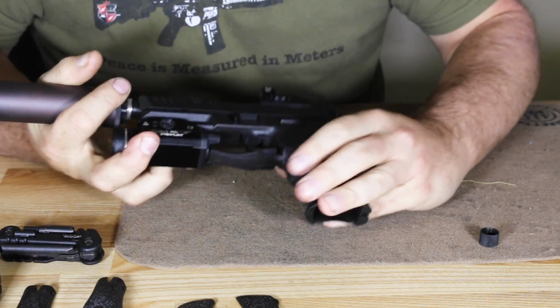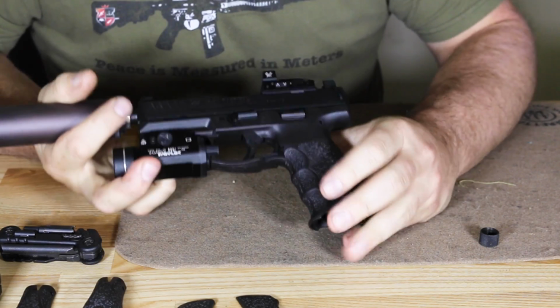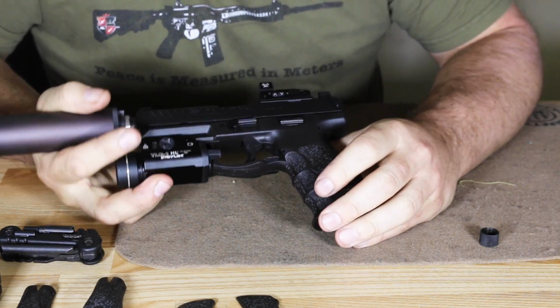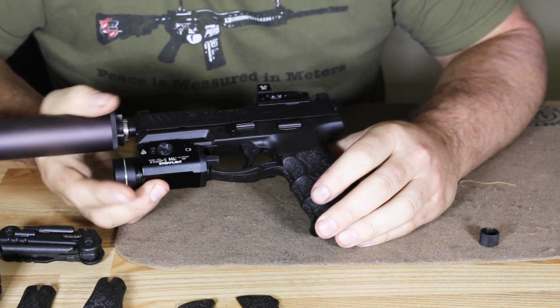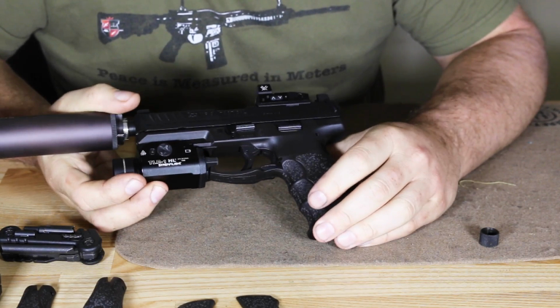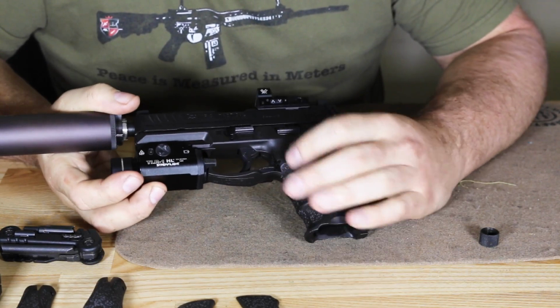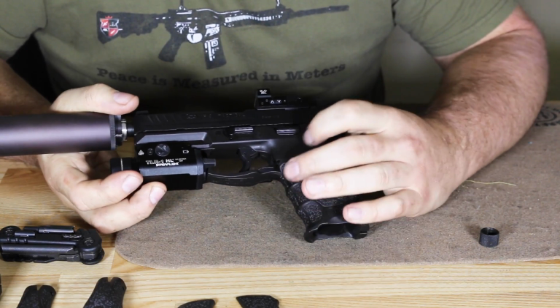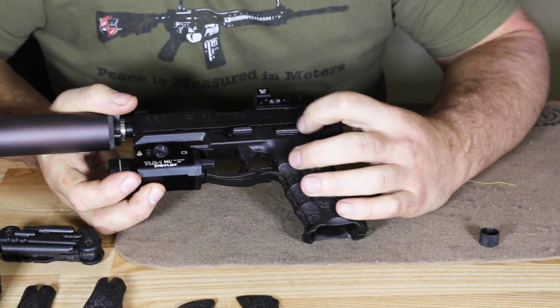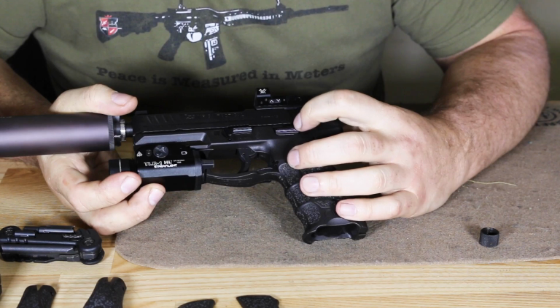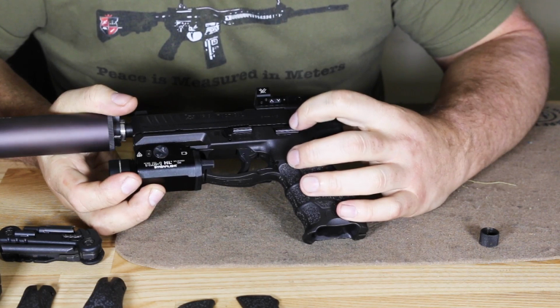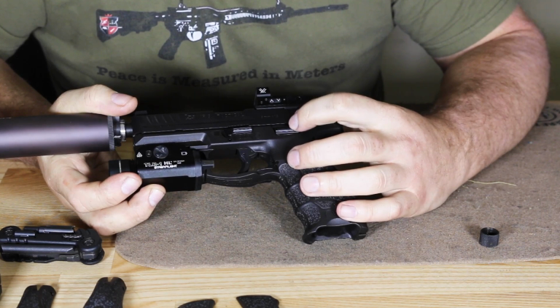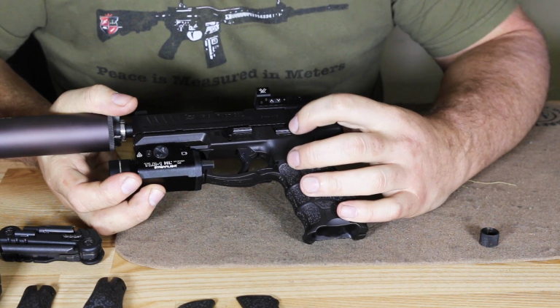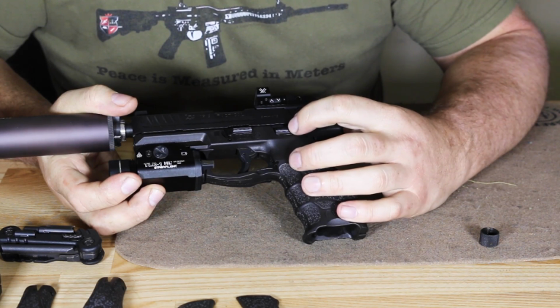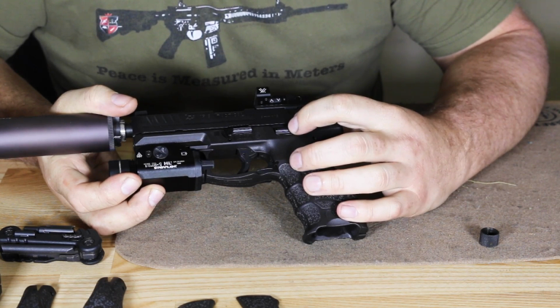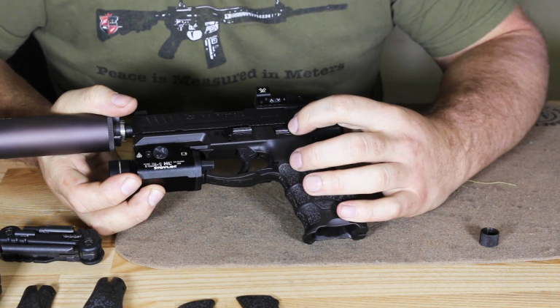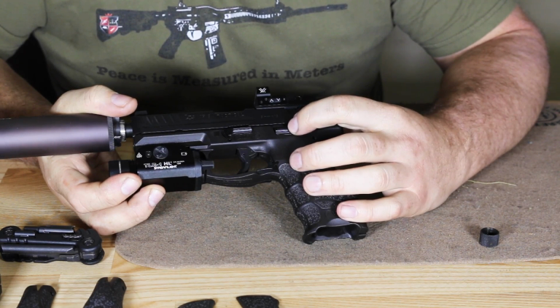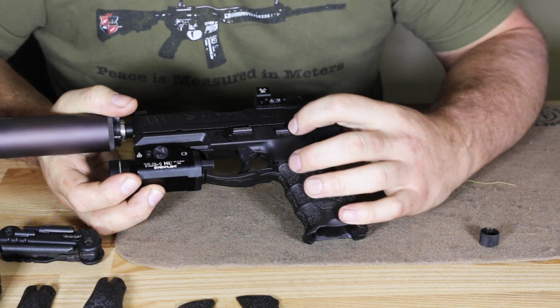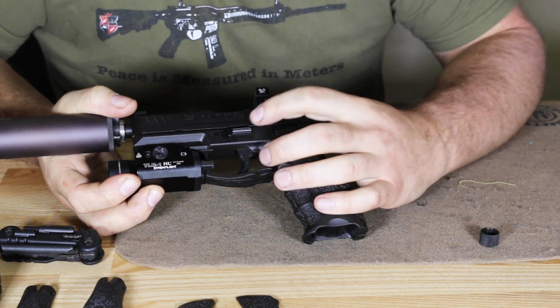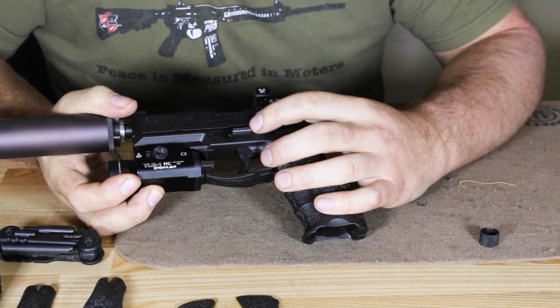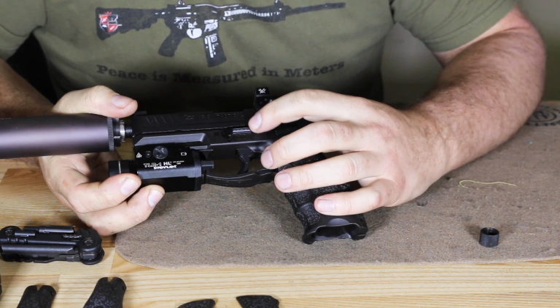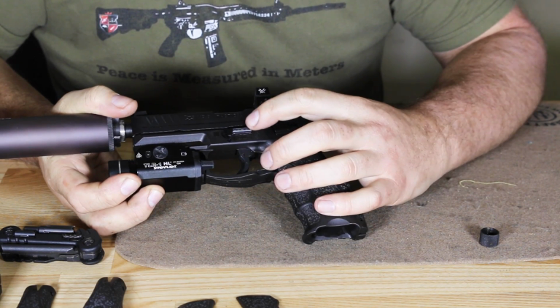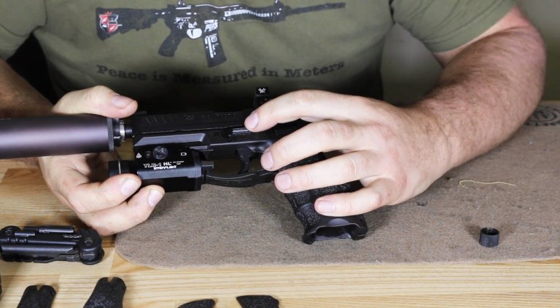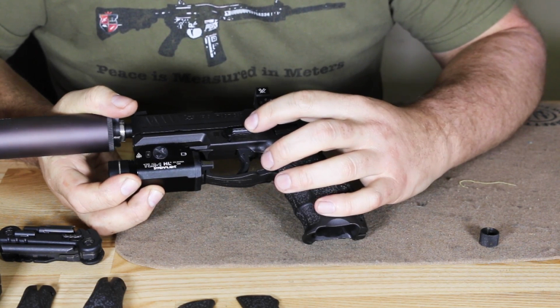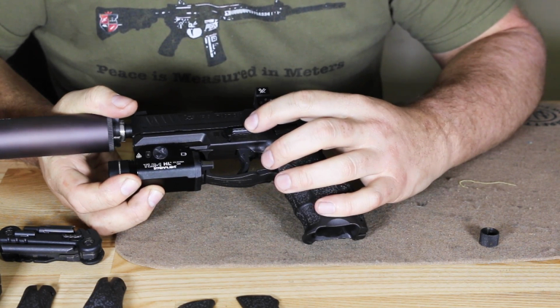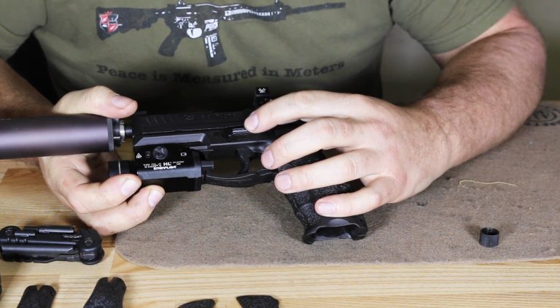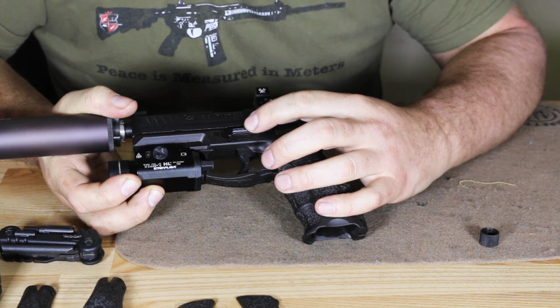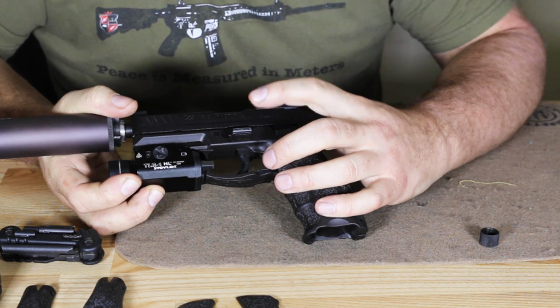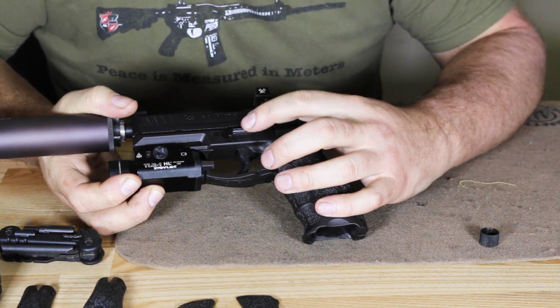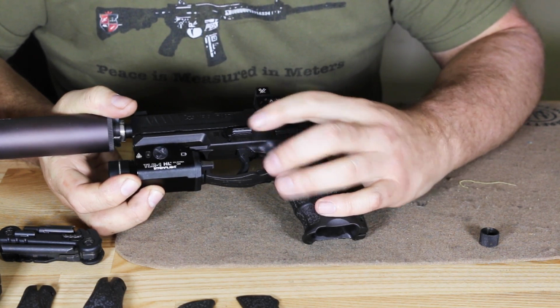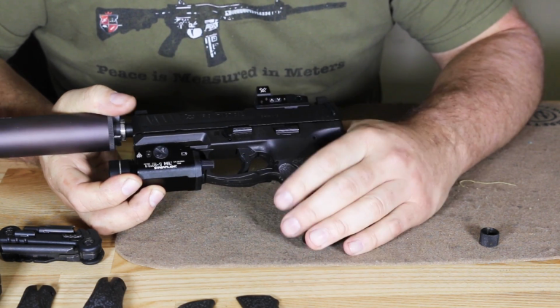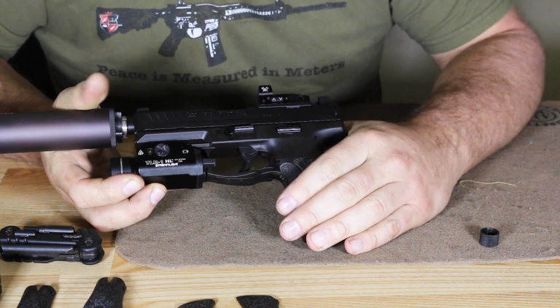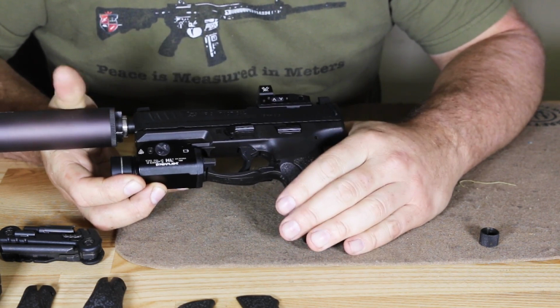Looking at the left side, we have the slide stop and we also have the disassembly release lever, which we'll take a look at in a minute.